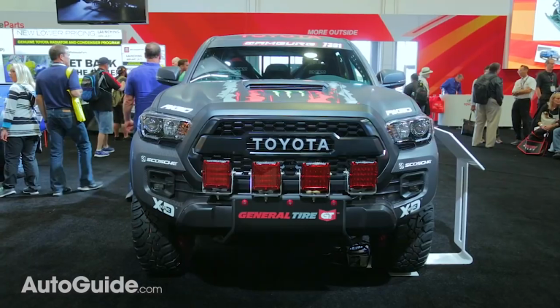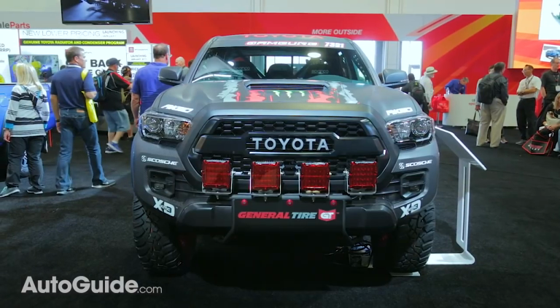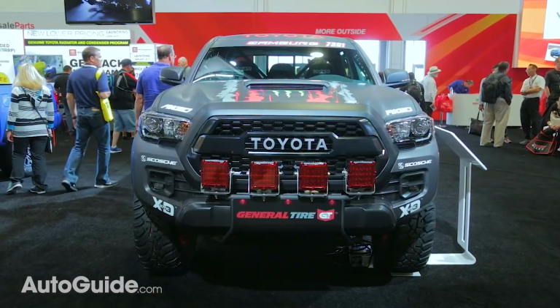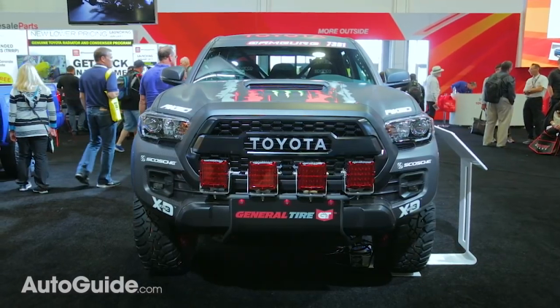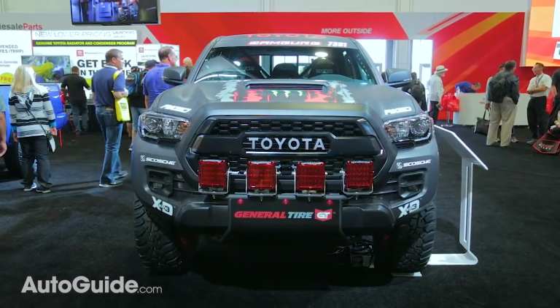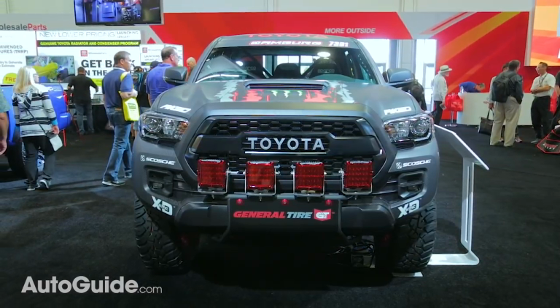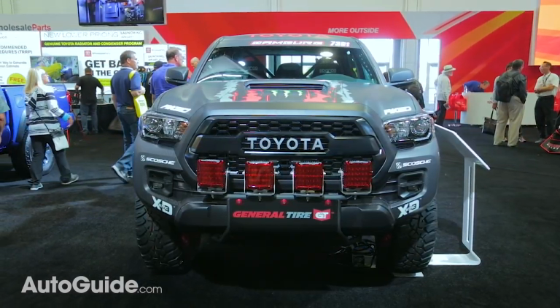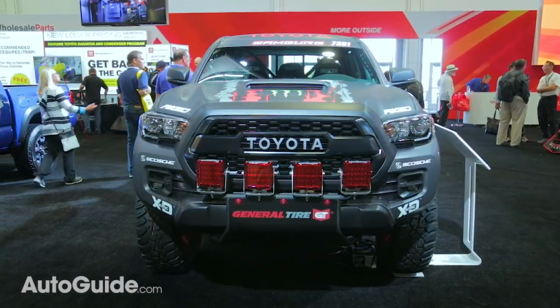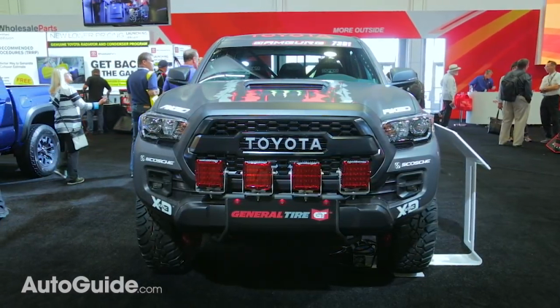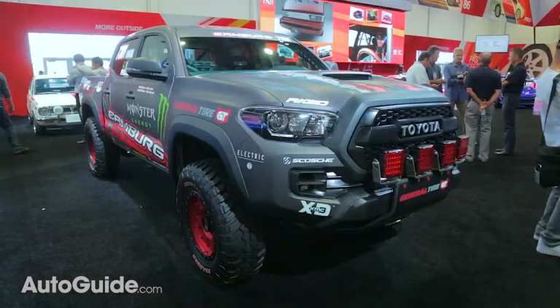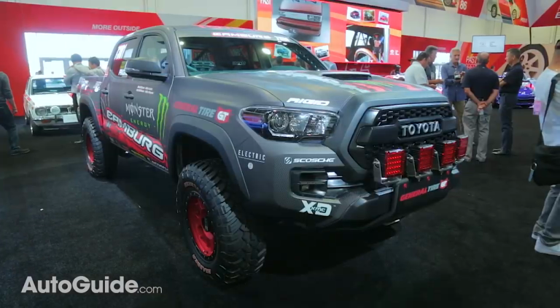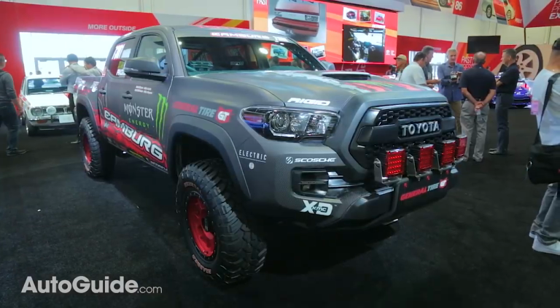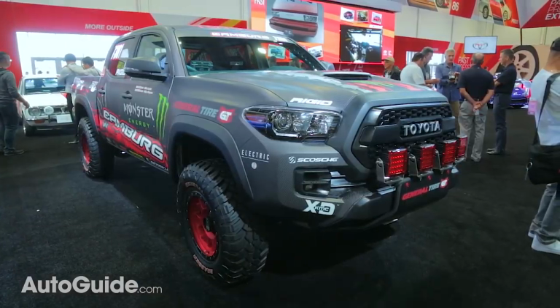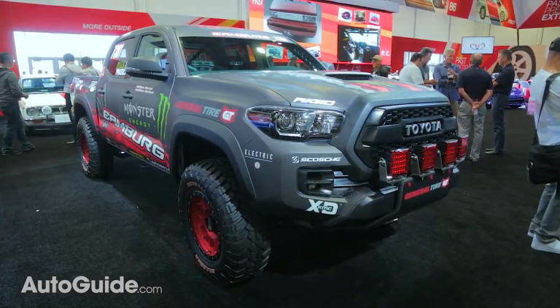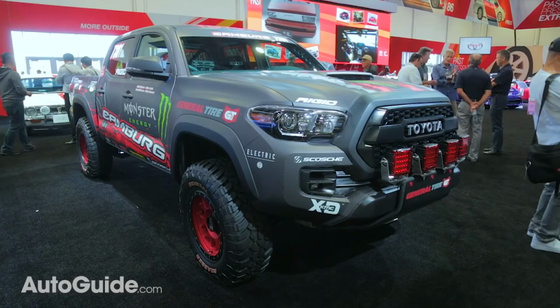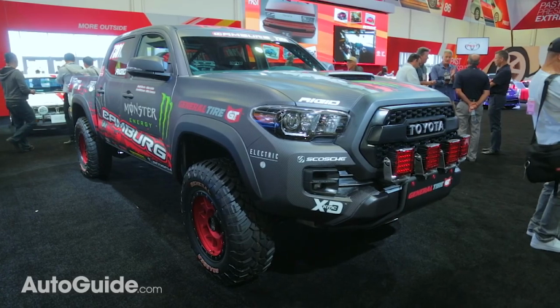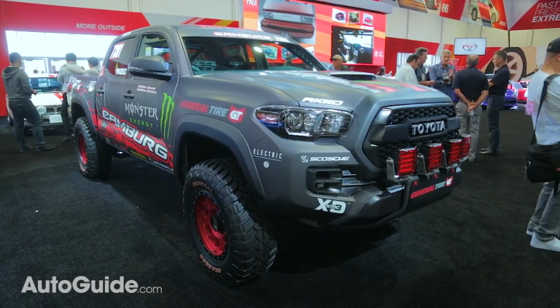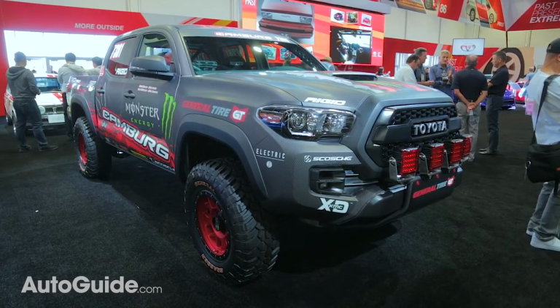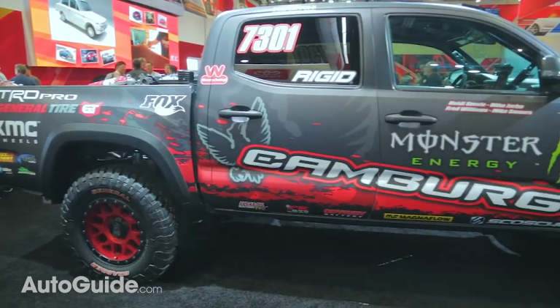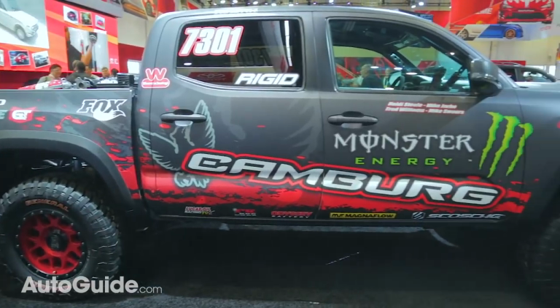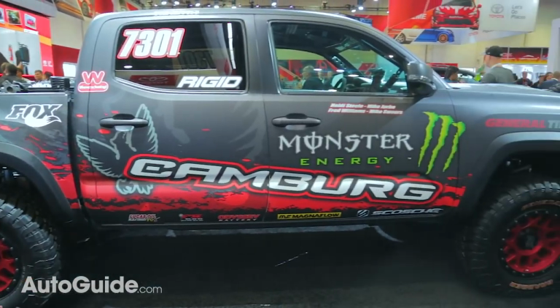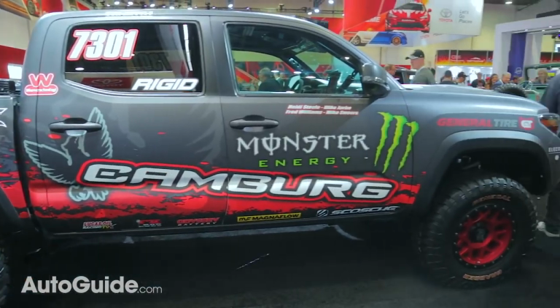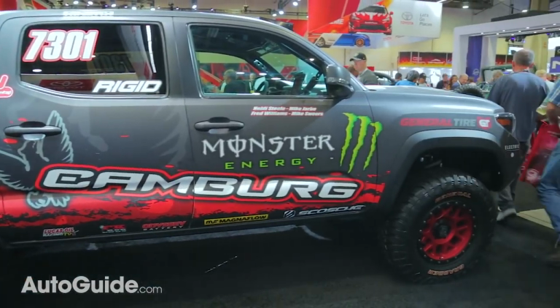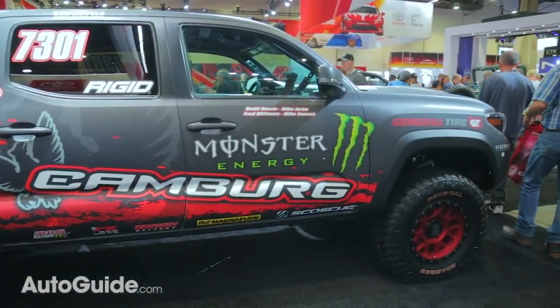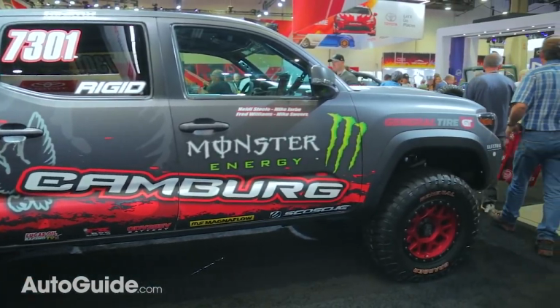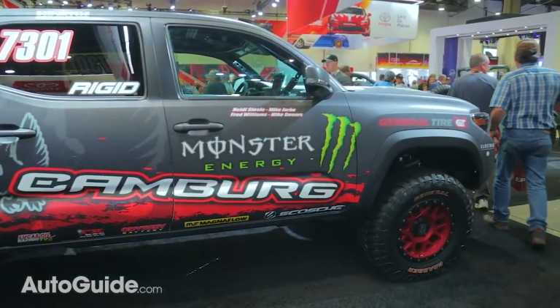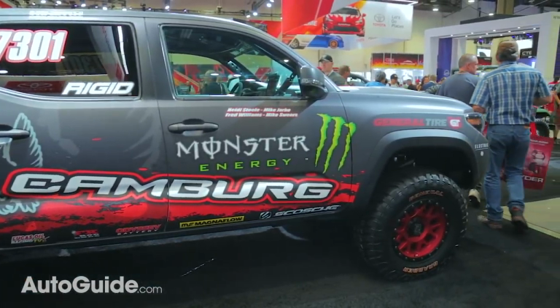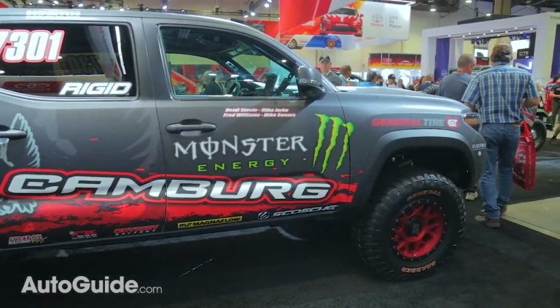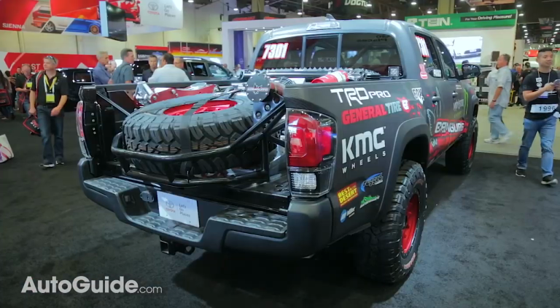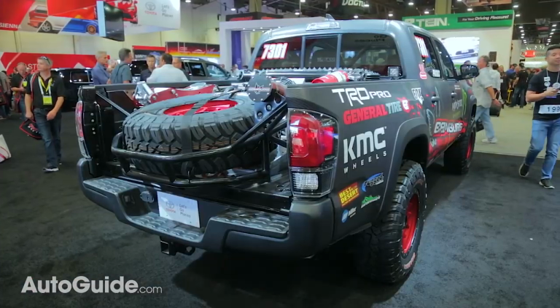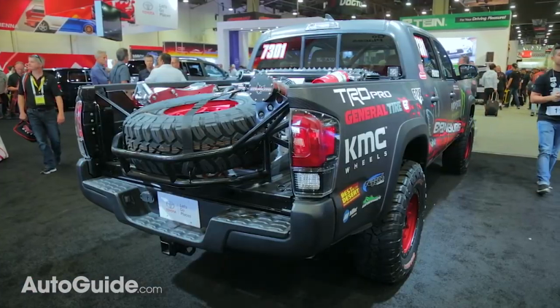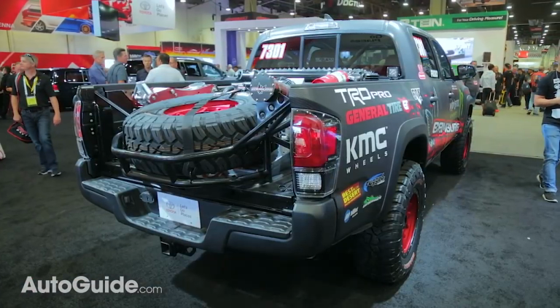Sharing the motorsport spotlight is the new Tacoma TRD Pro race truck, which is set to compete in next year's Mint 400 off-road race.